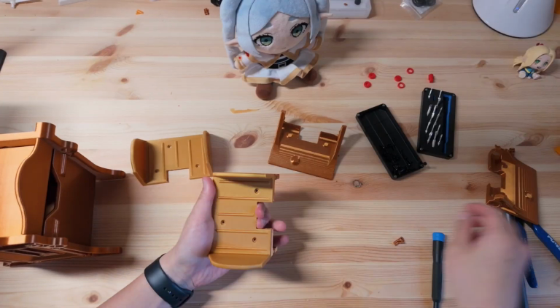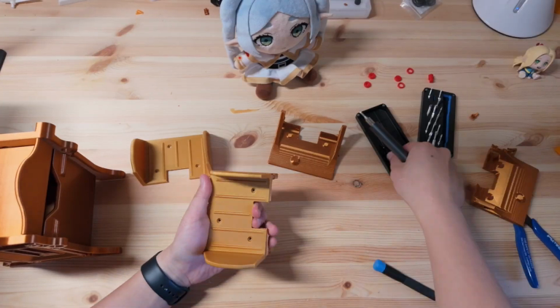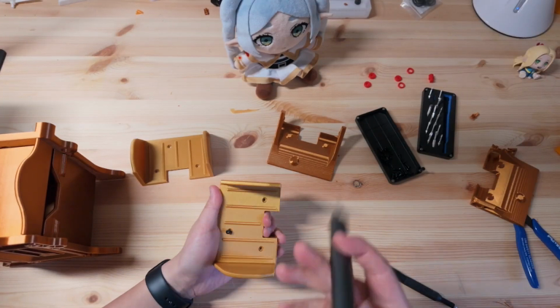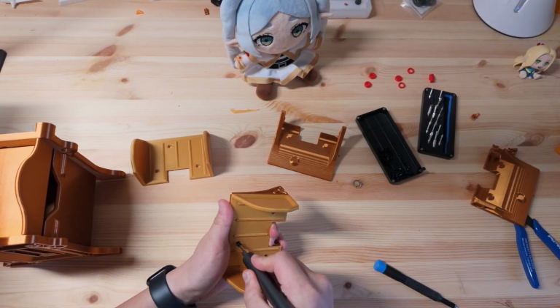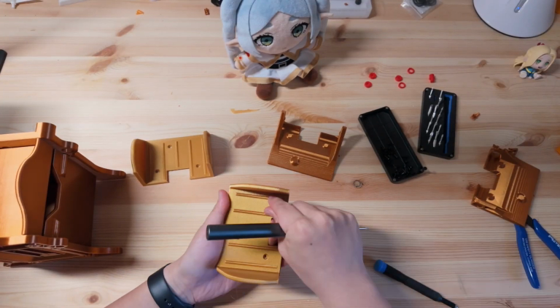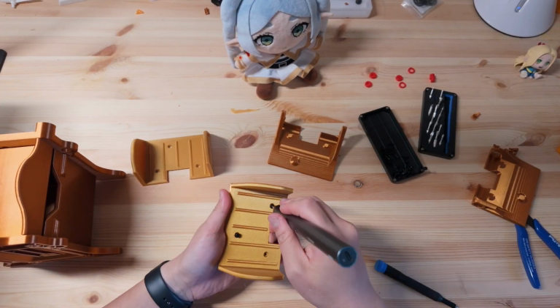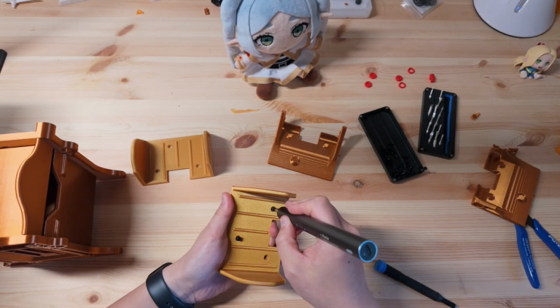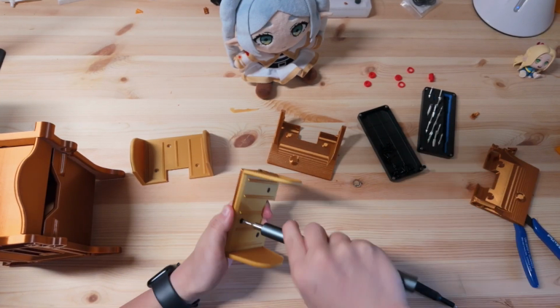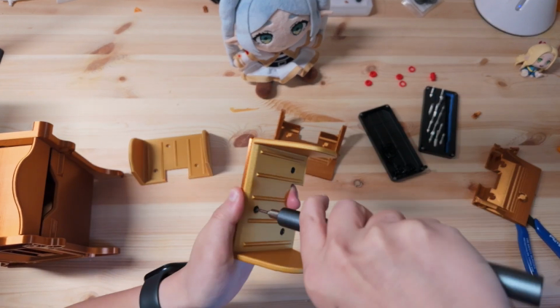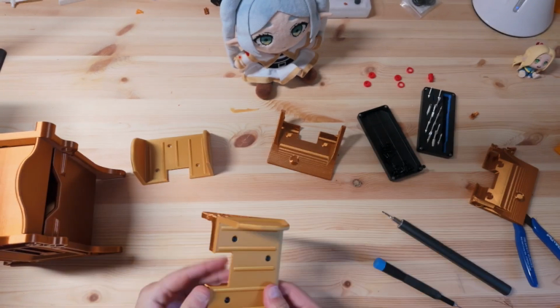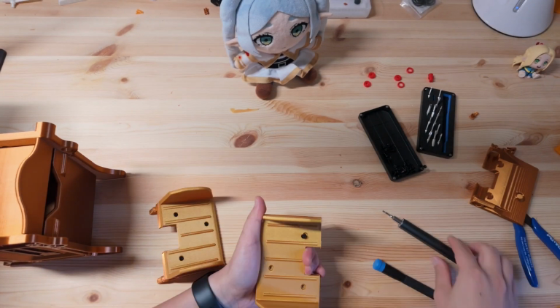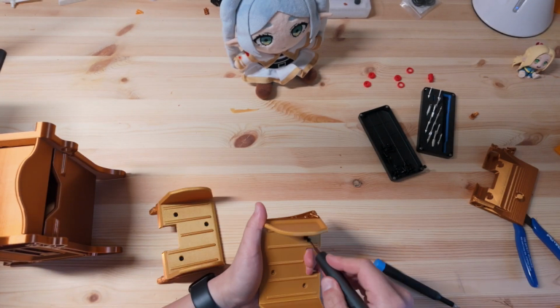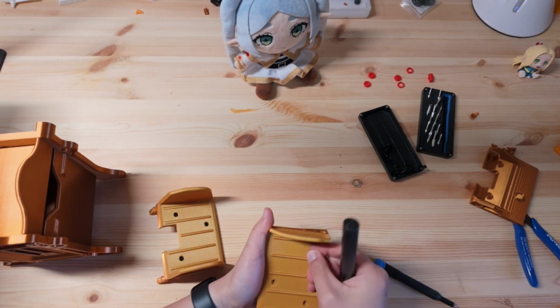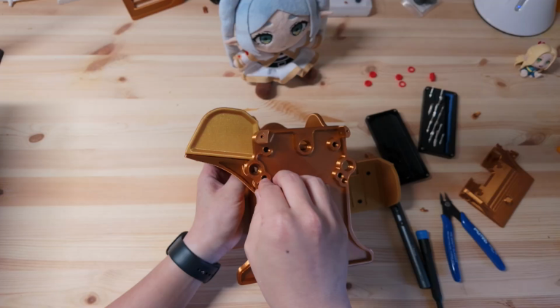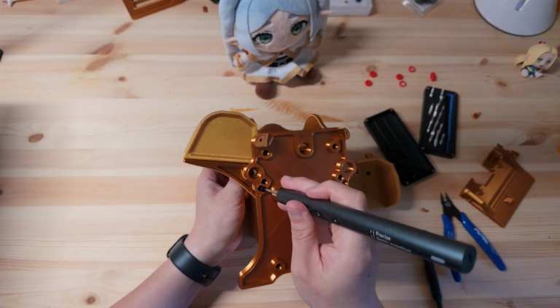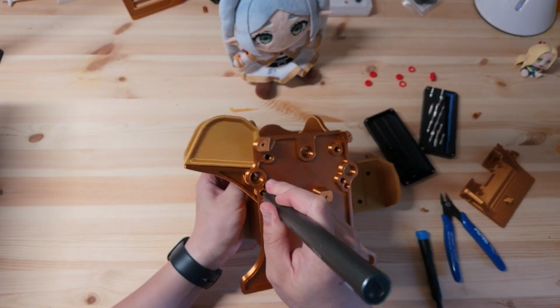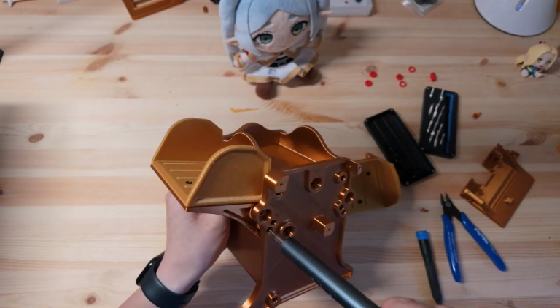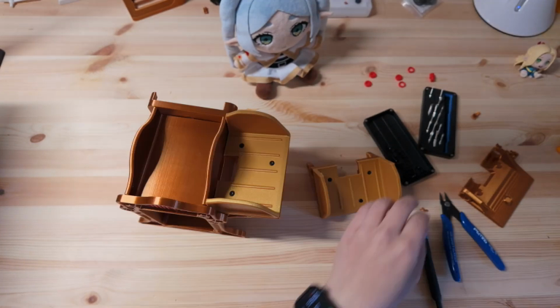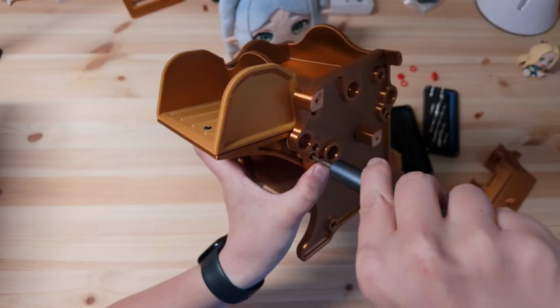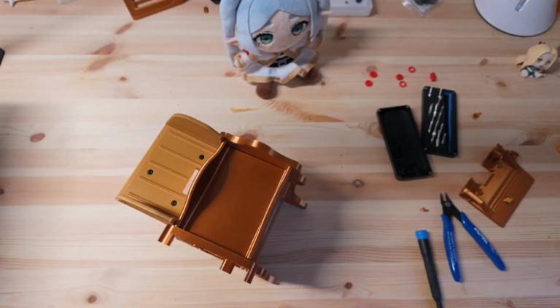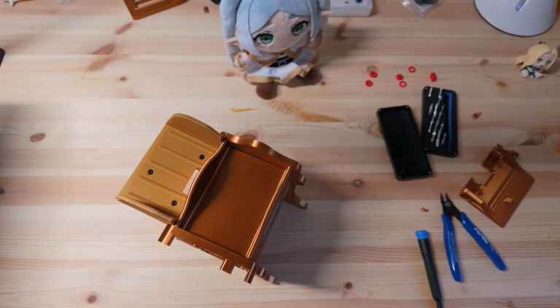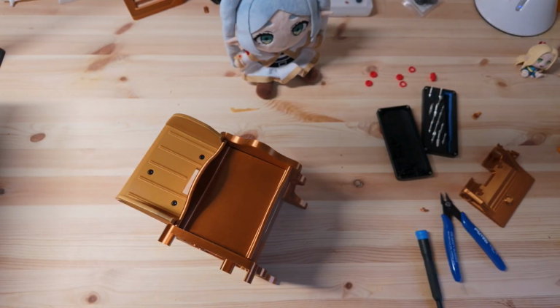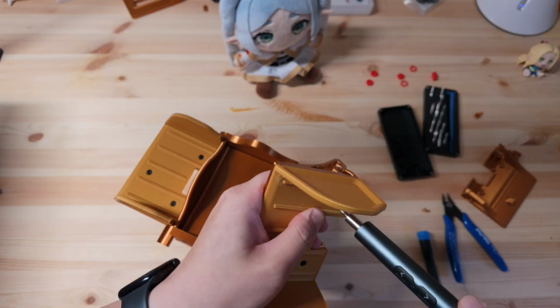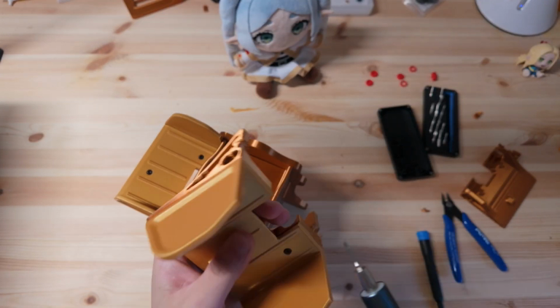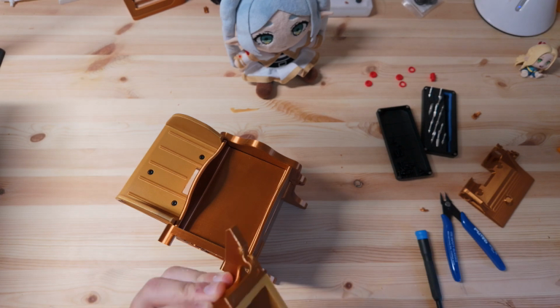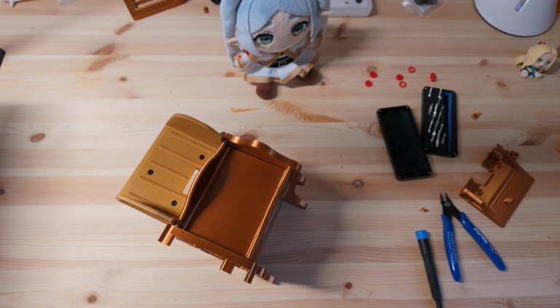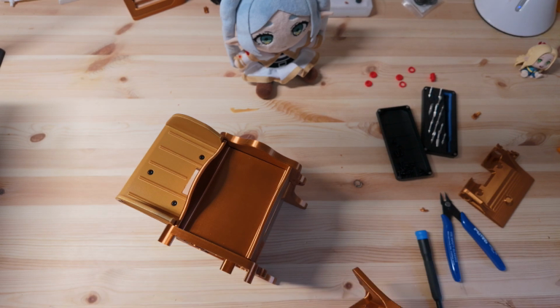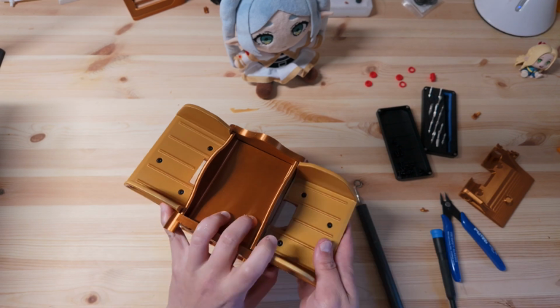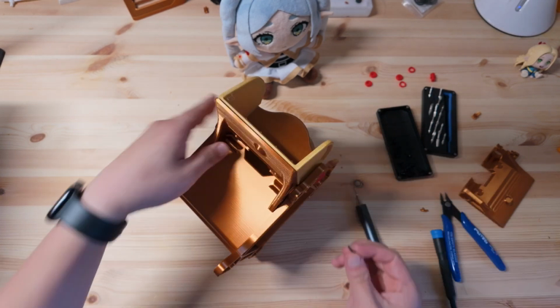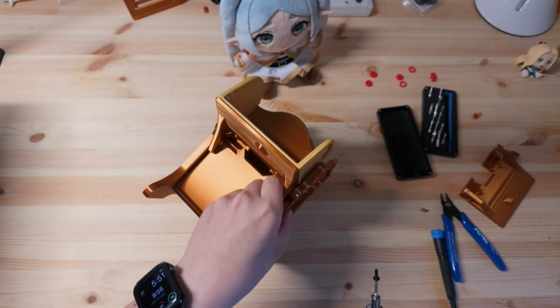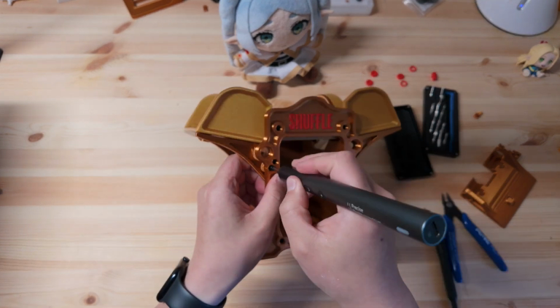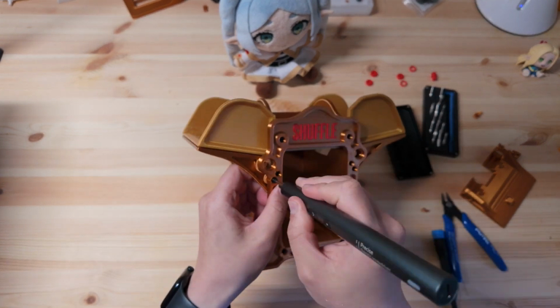Step 2: assemble the two side cart holders, then slide them into the body and screw them in place.